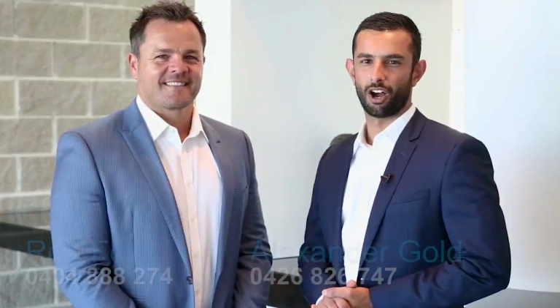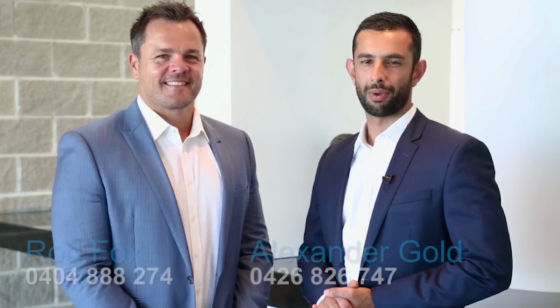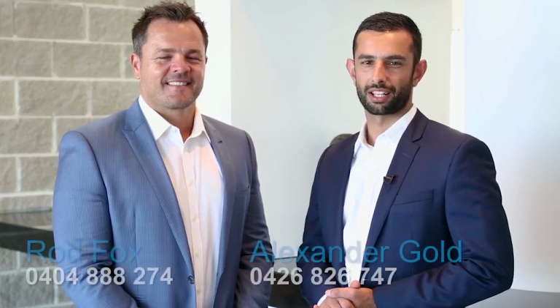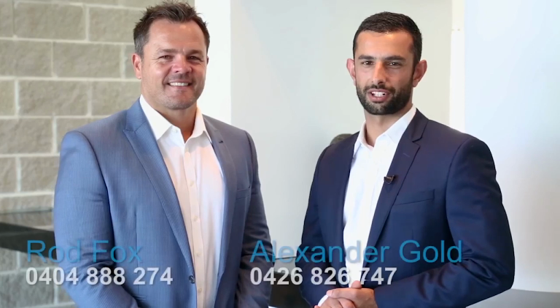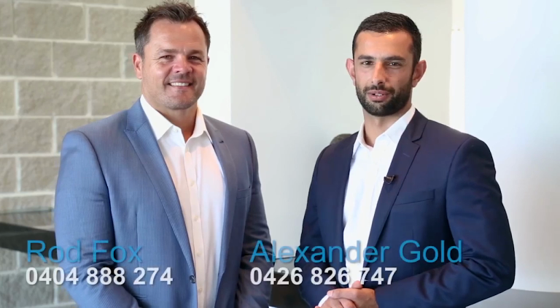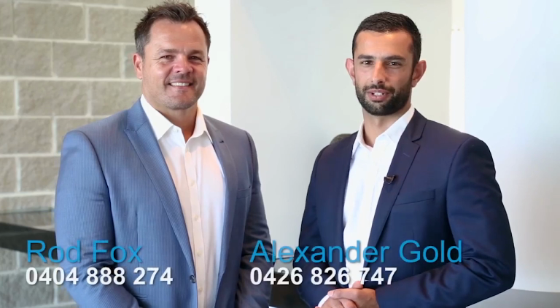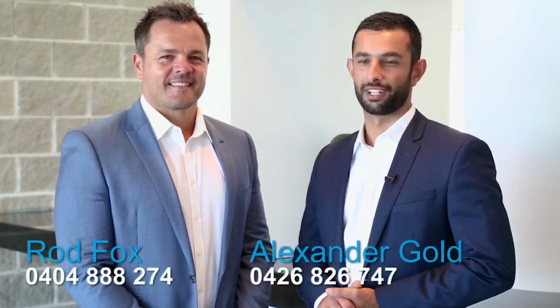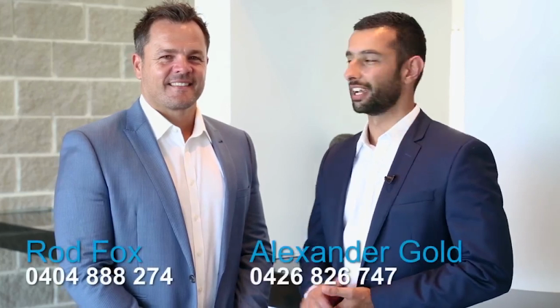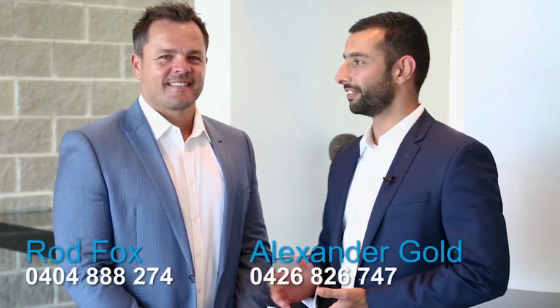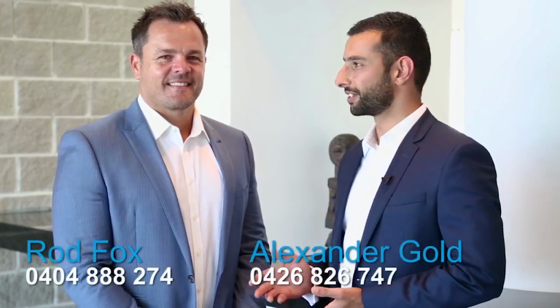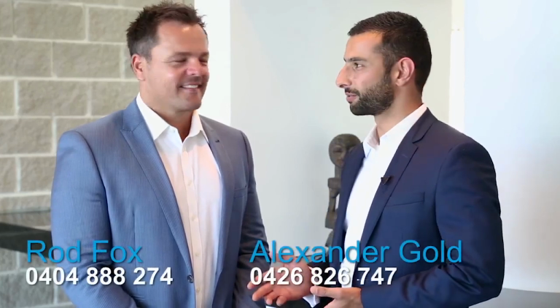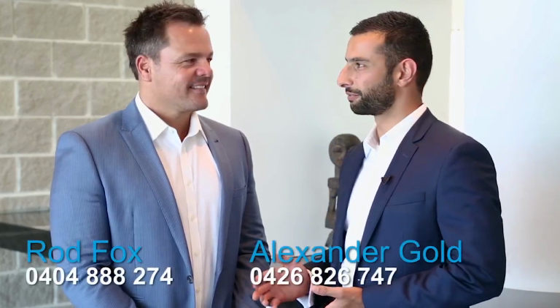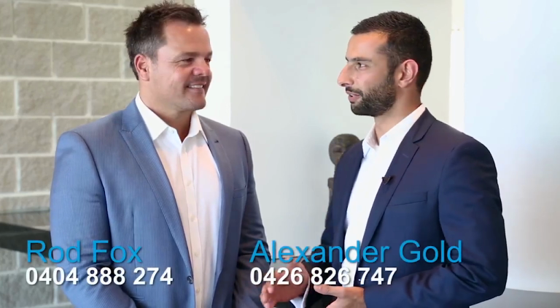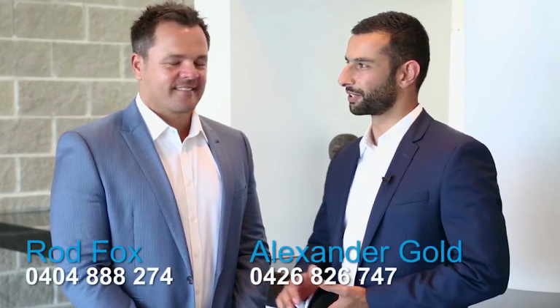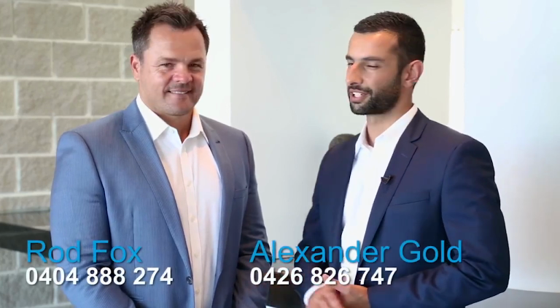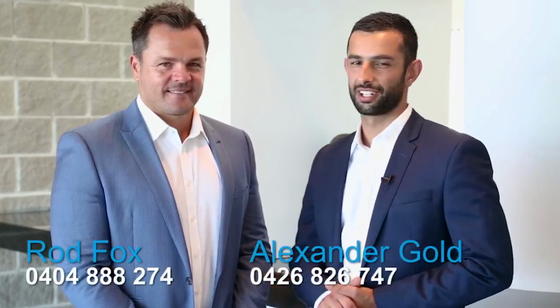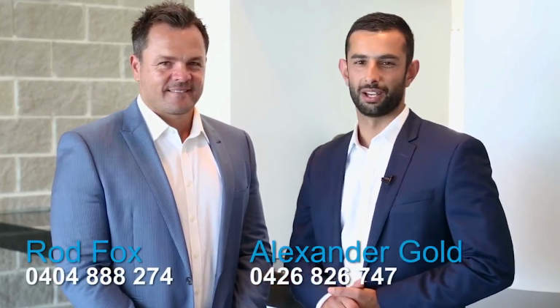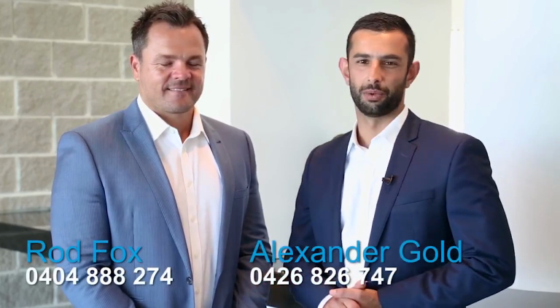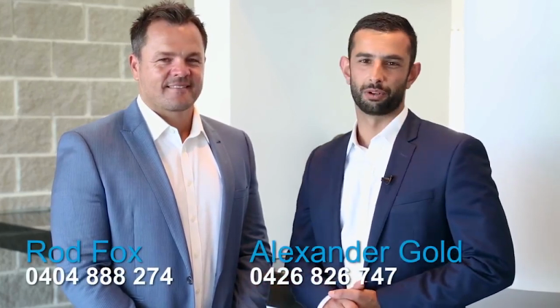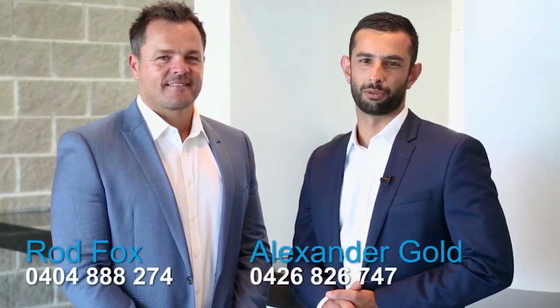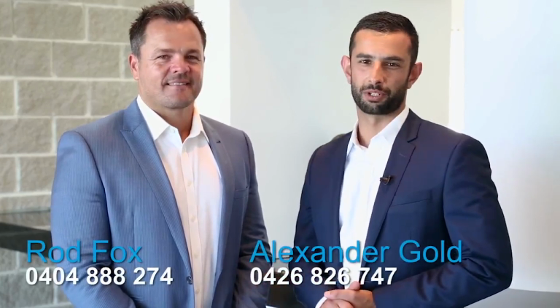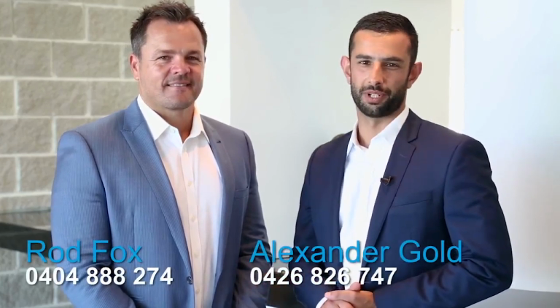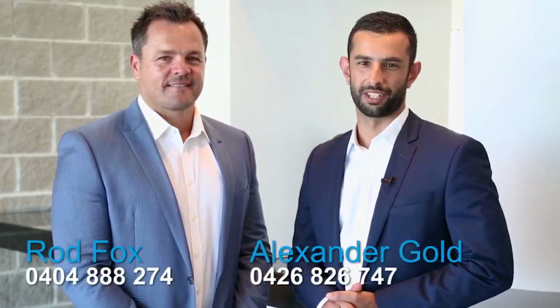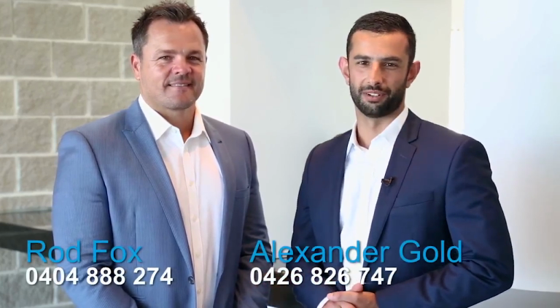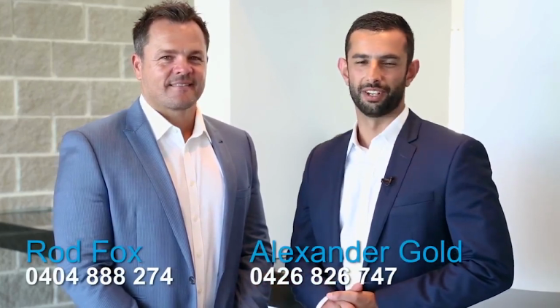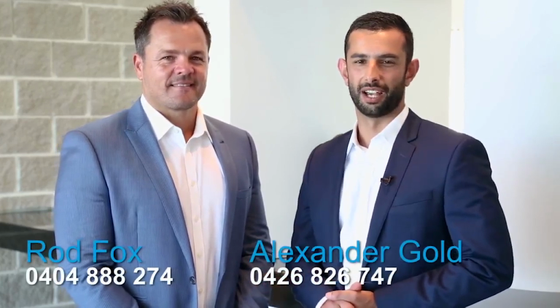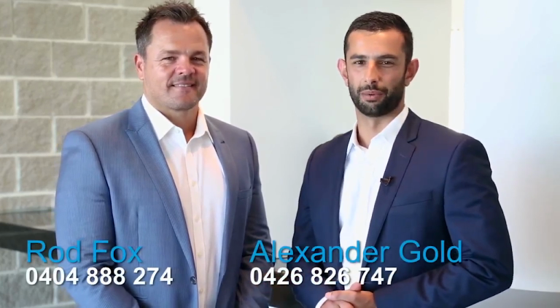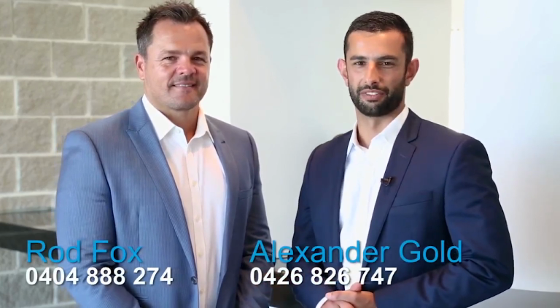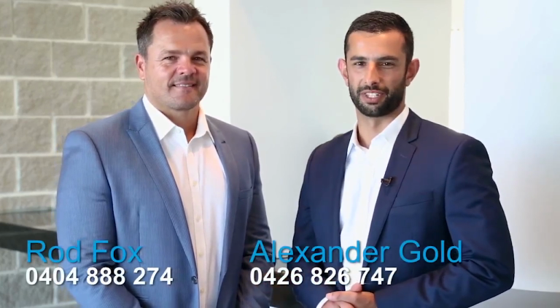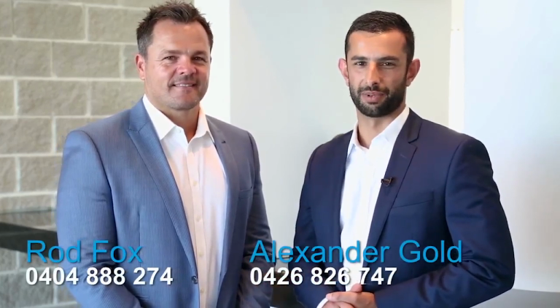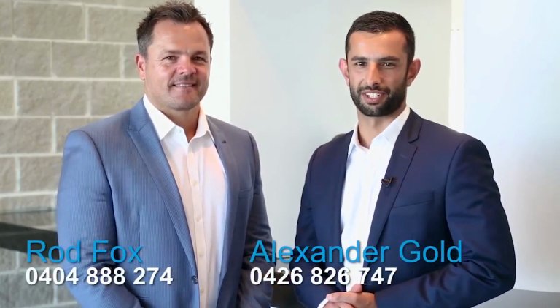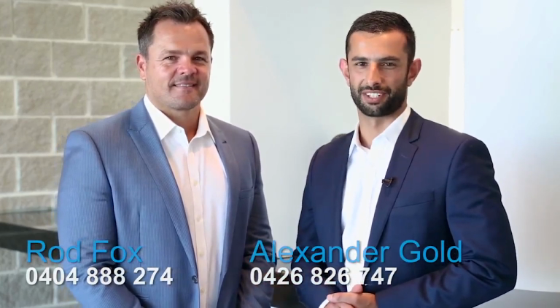I'm Alex Gold and this is Rod Fox, and we look forward to meeting you at one of the inspections.